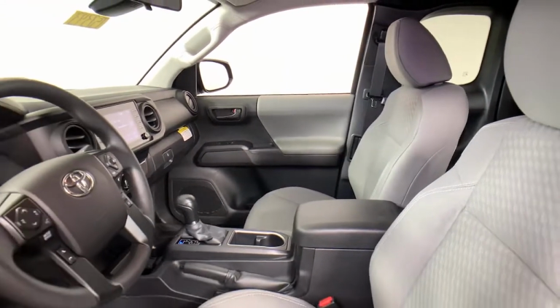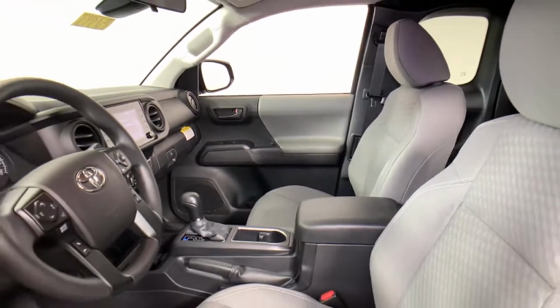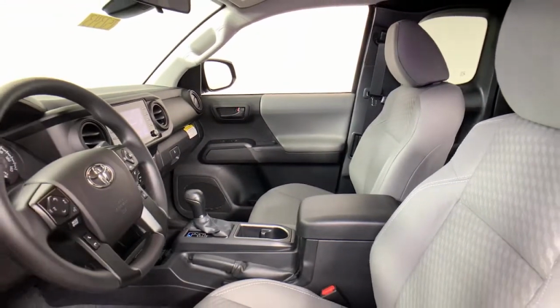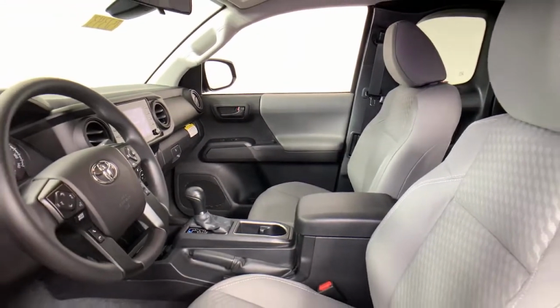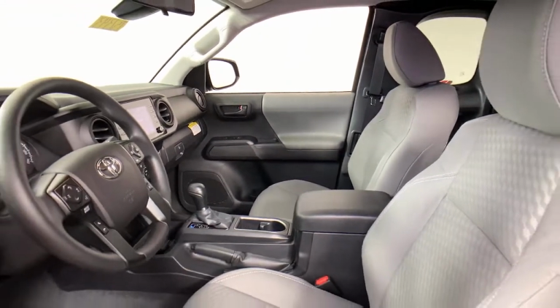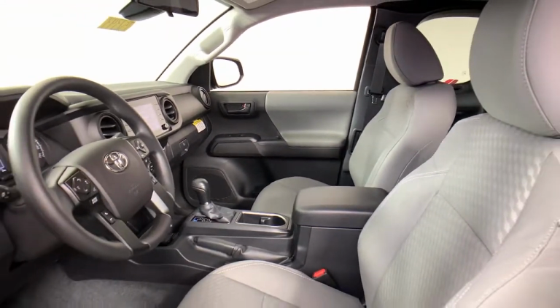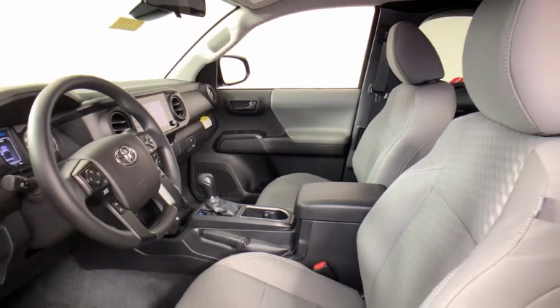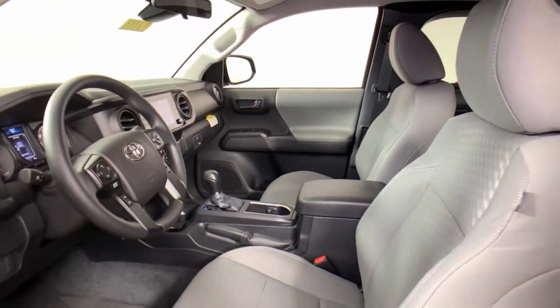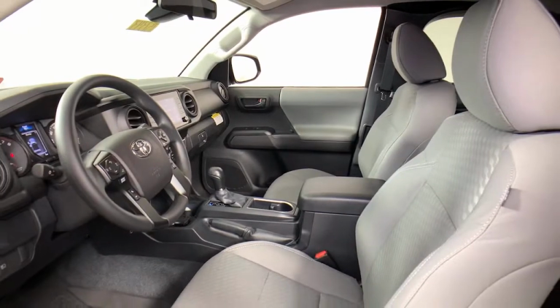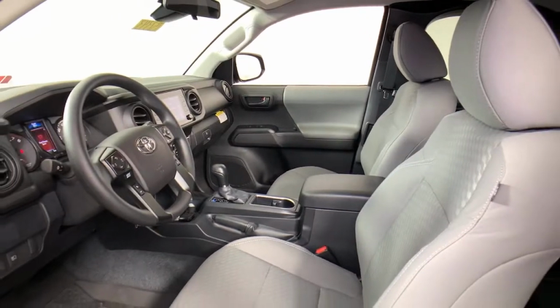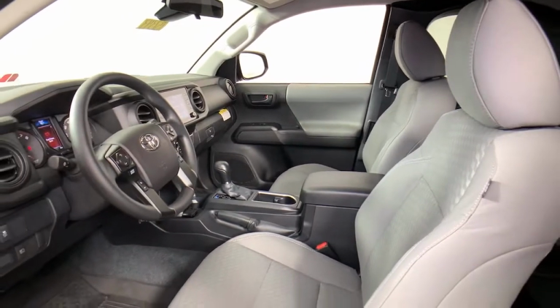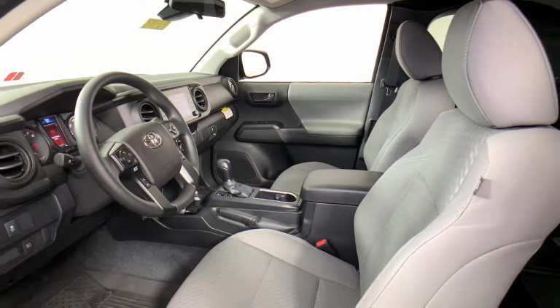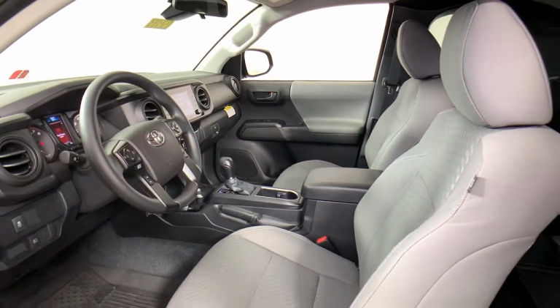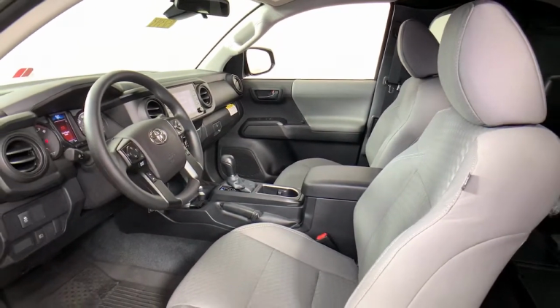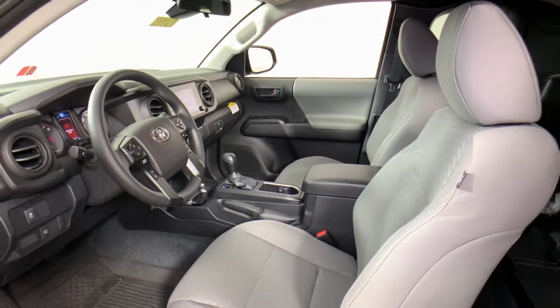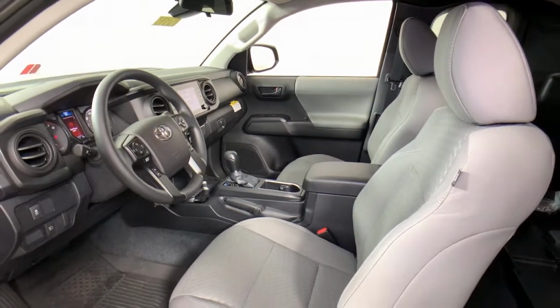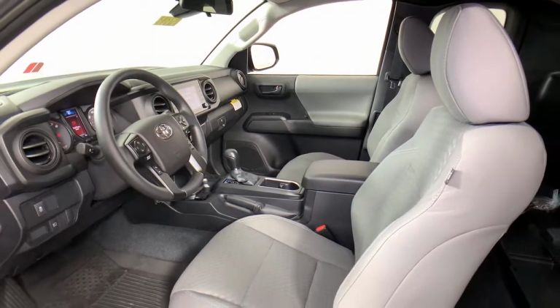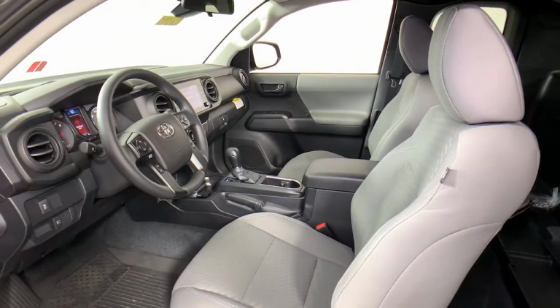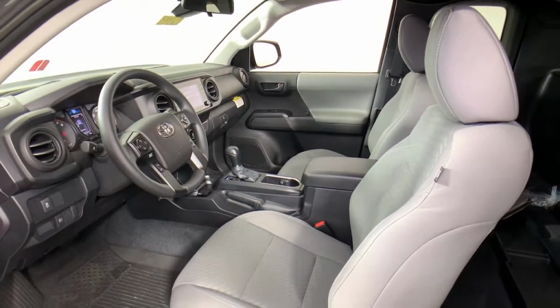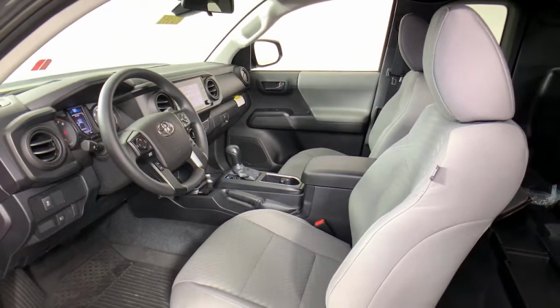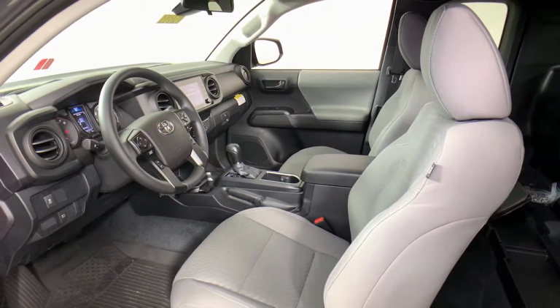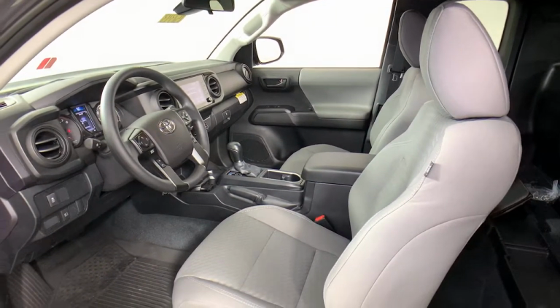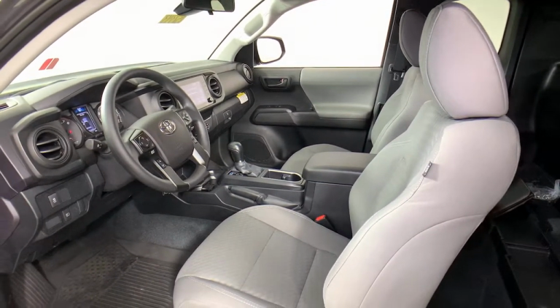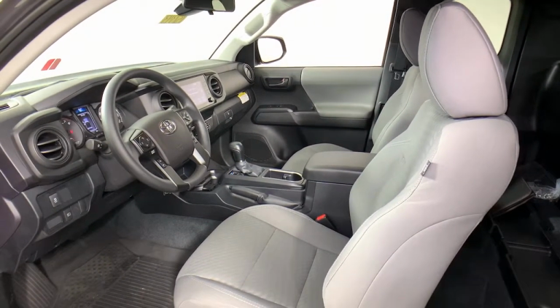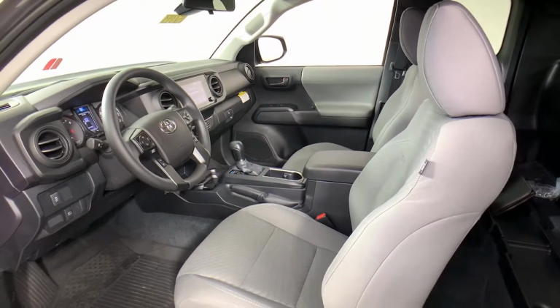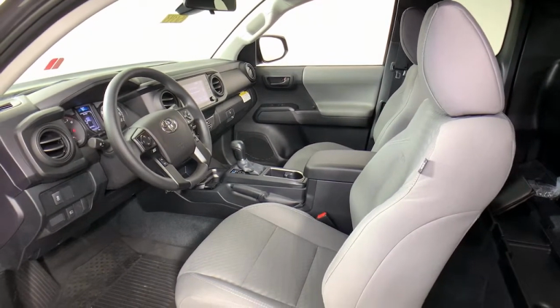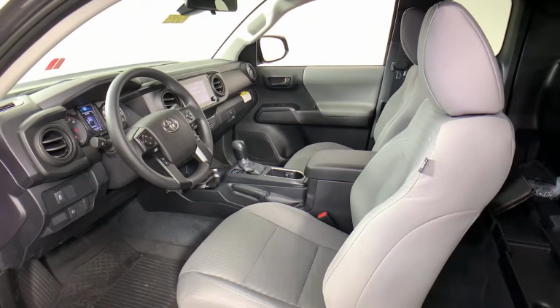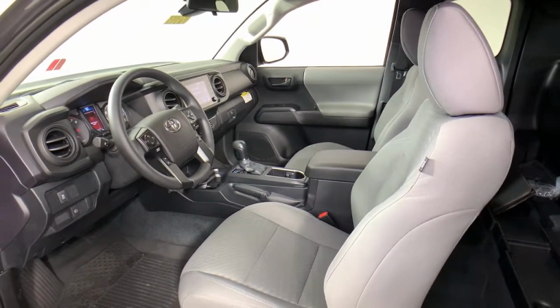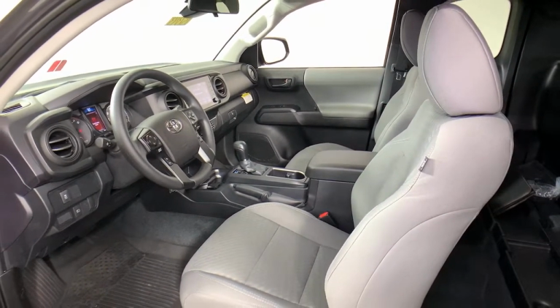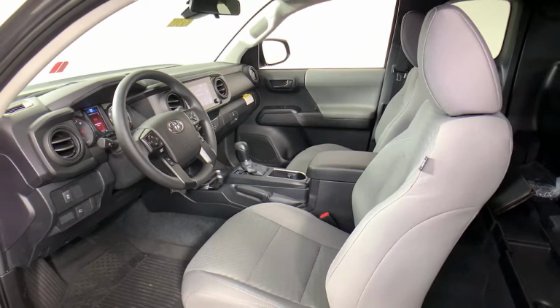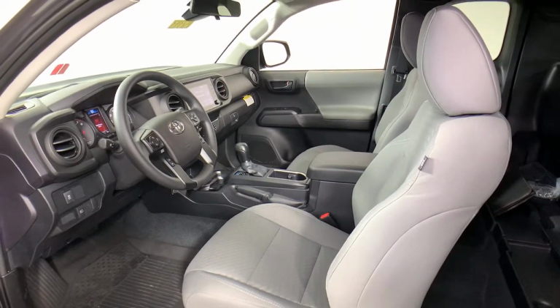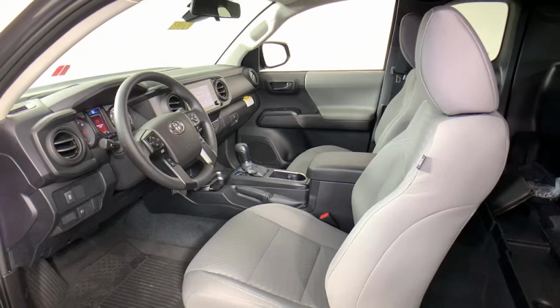Electronic stability control, power windows, bucket seats, AM-FM stereo, power steering.